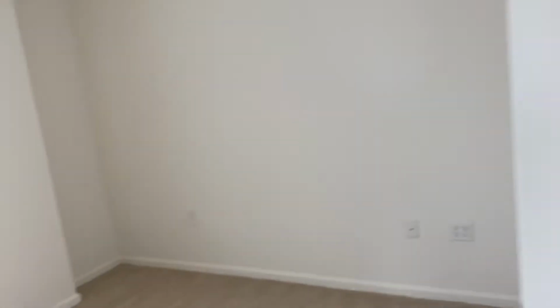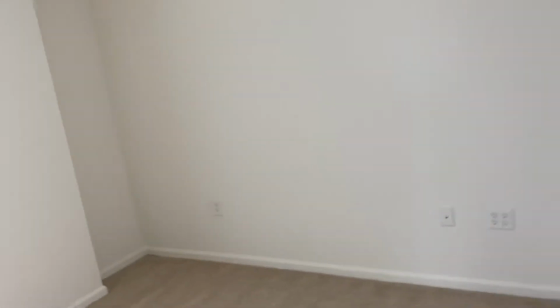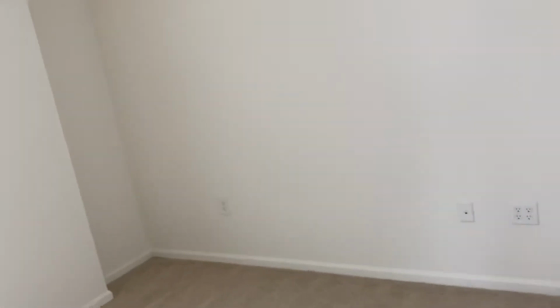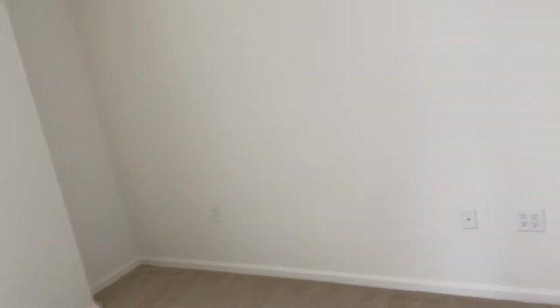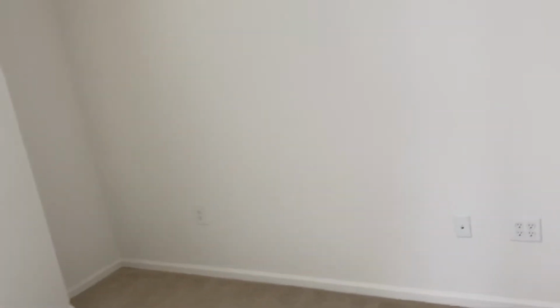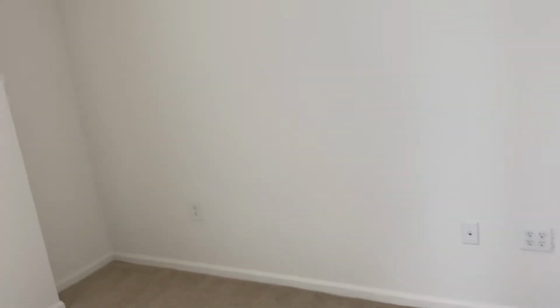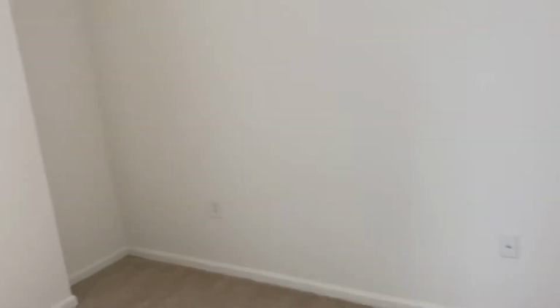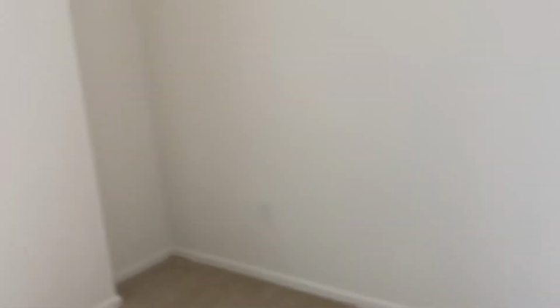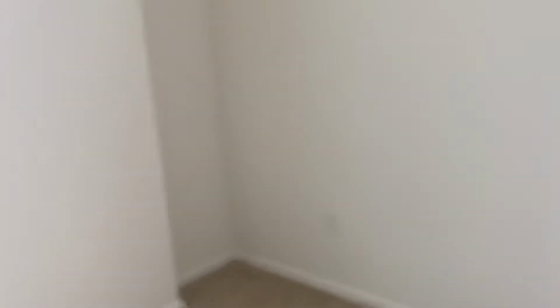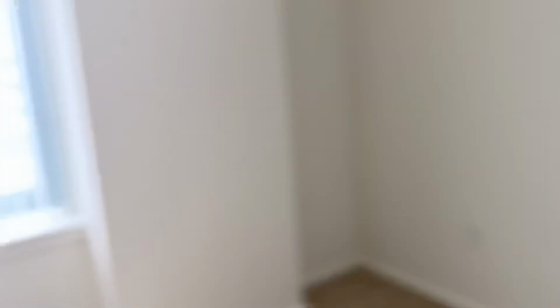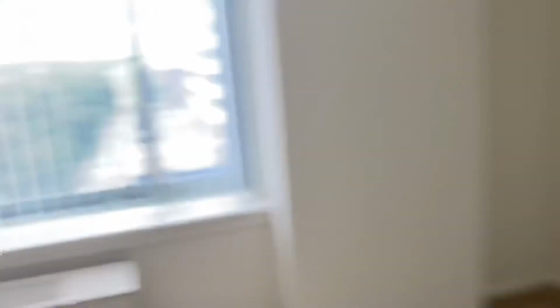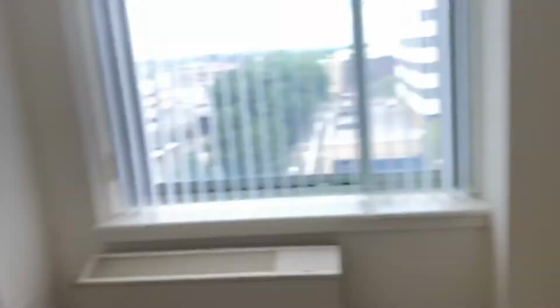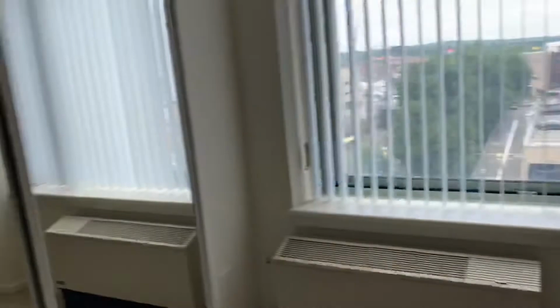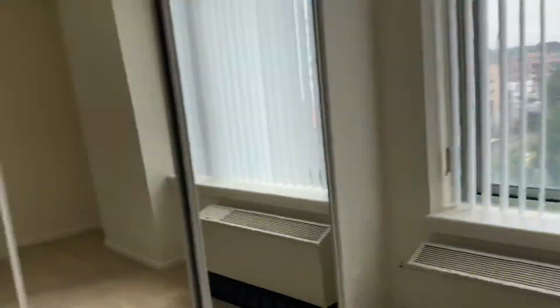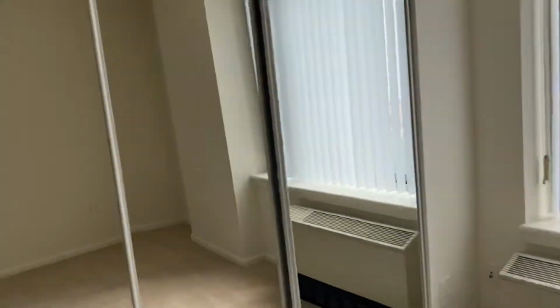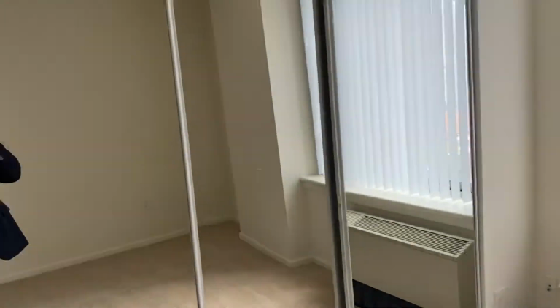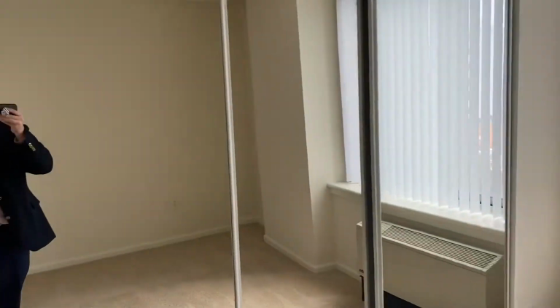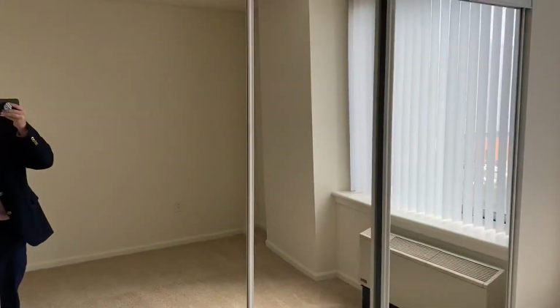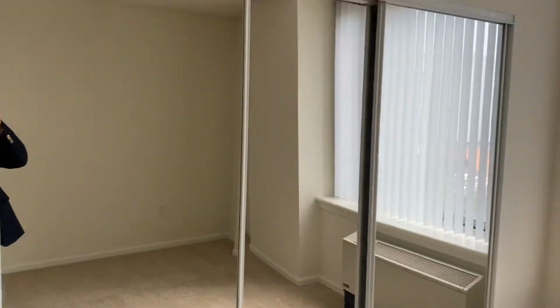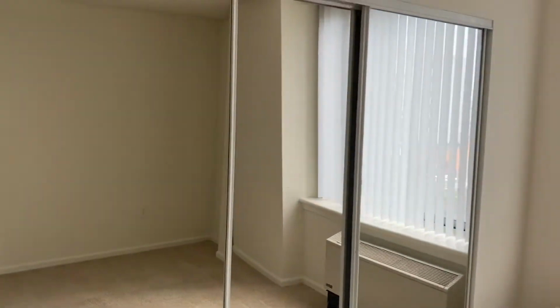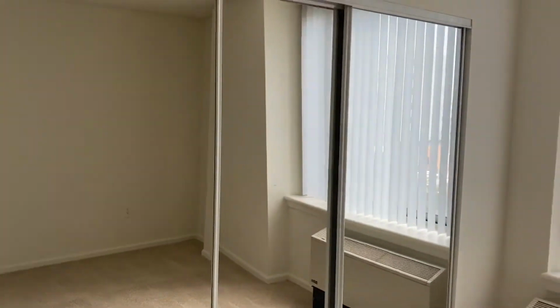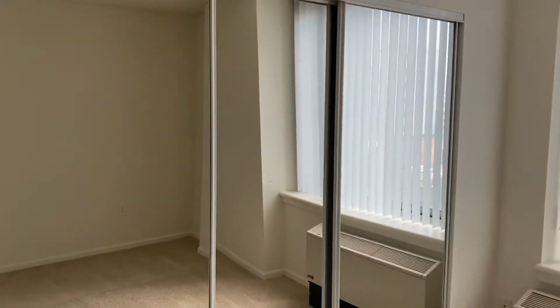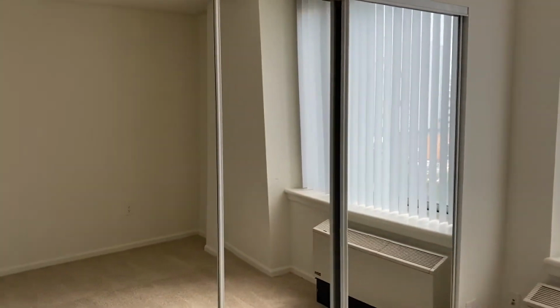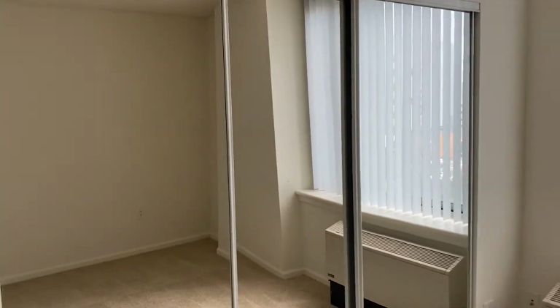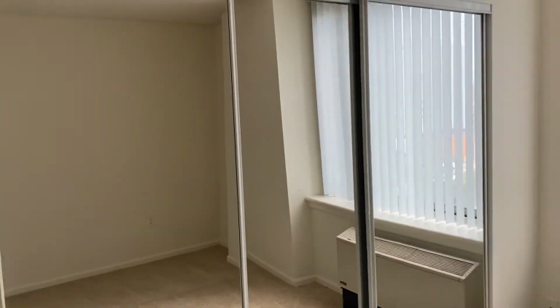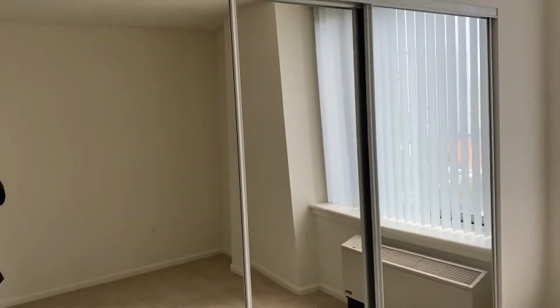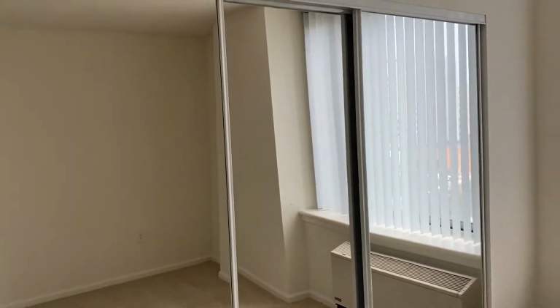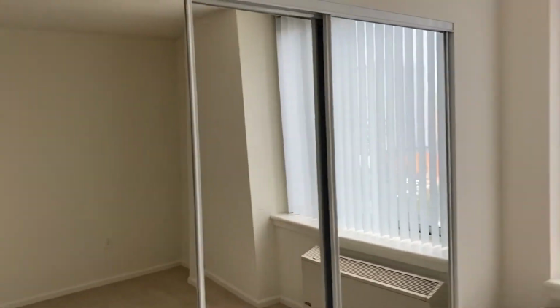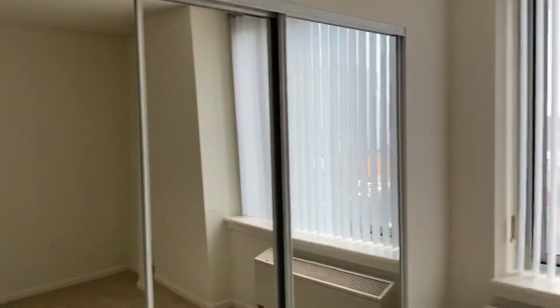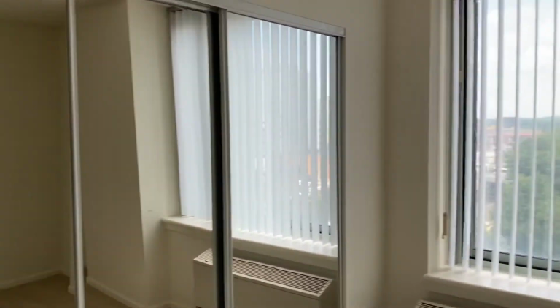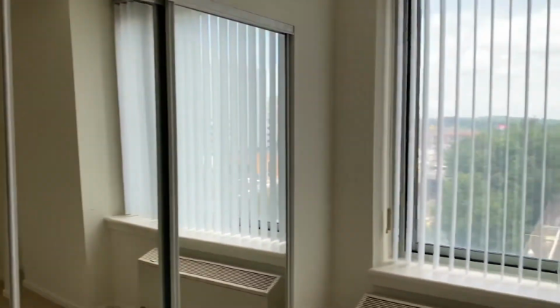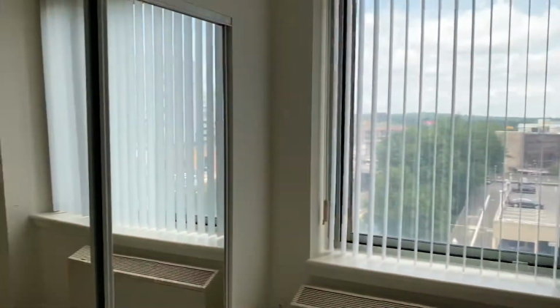This is the second bedroom with the three-panel sliding door closet.